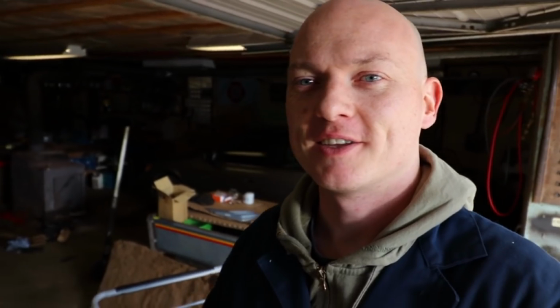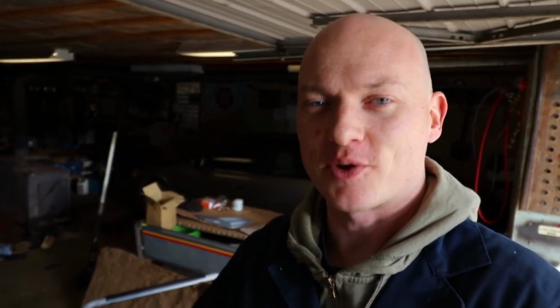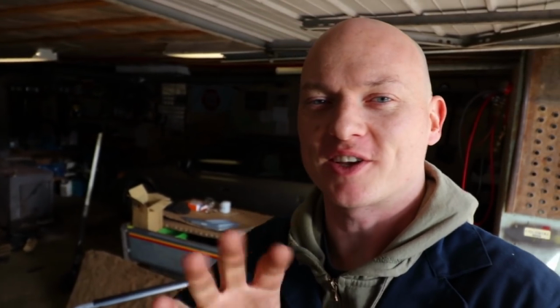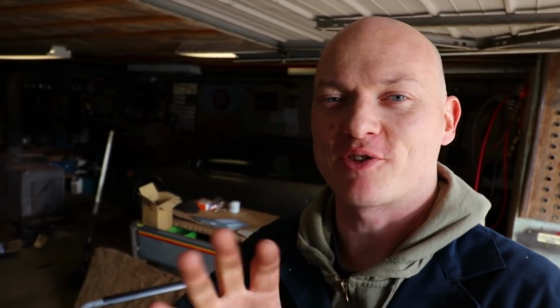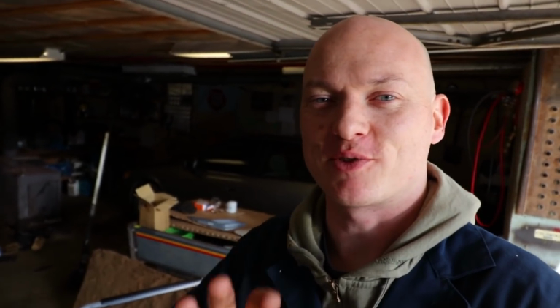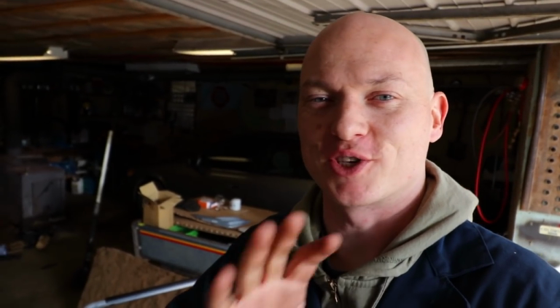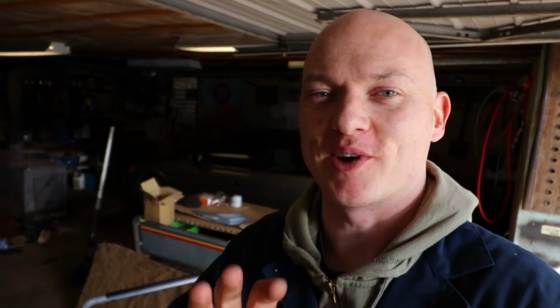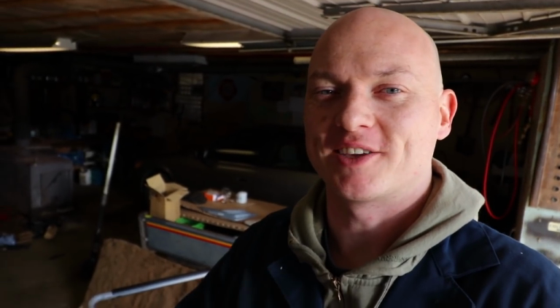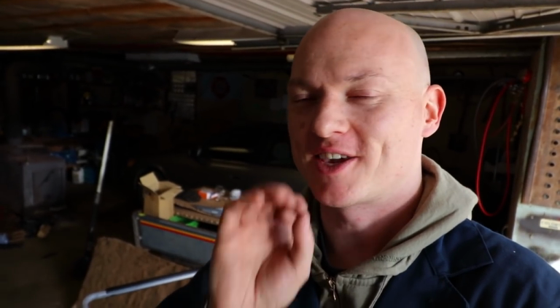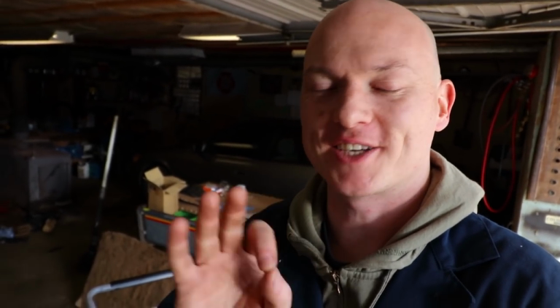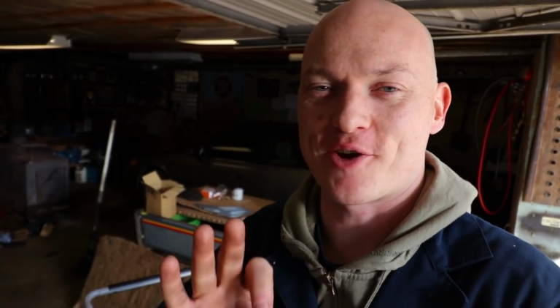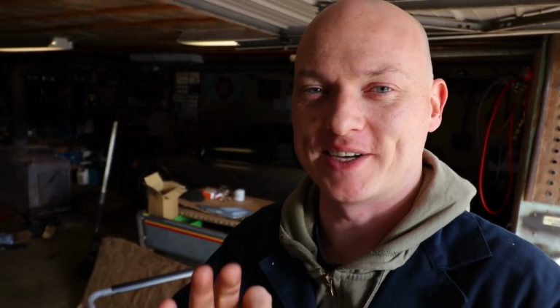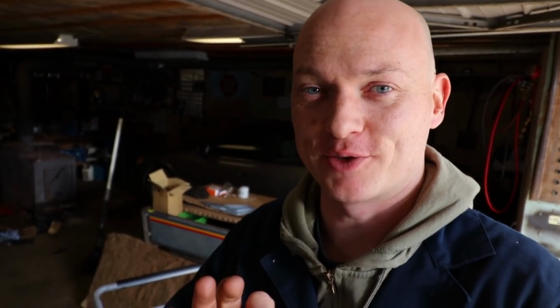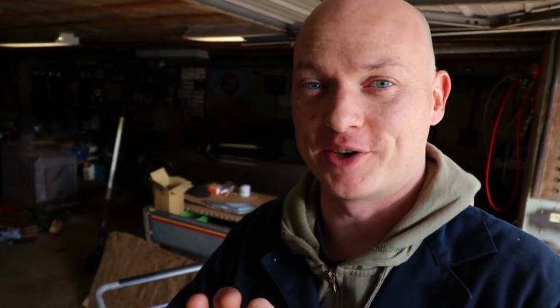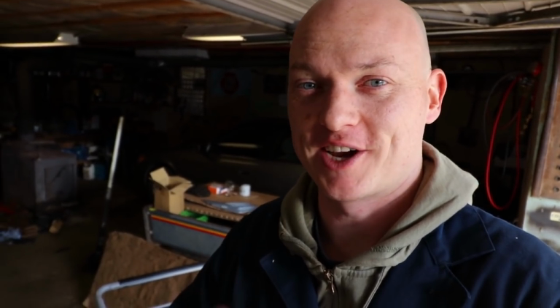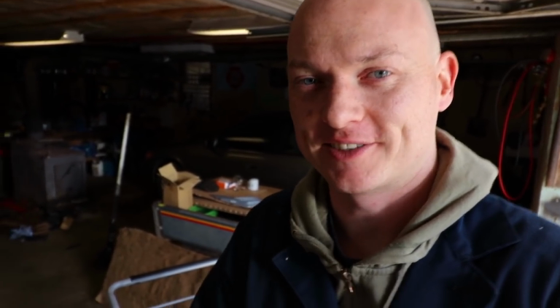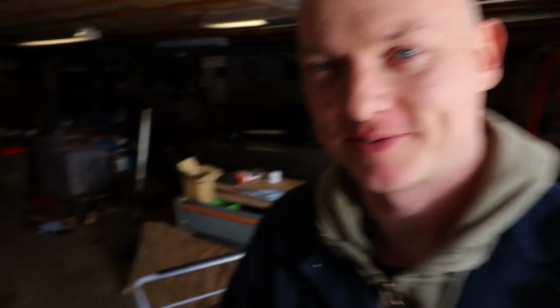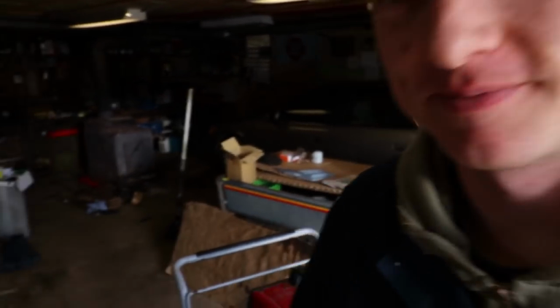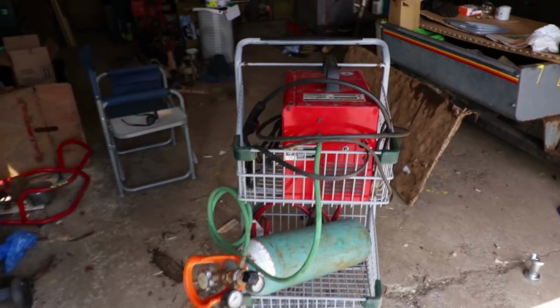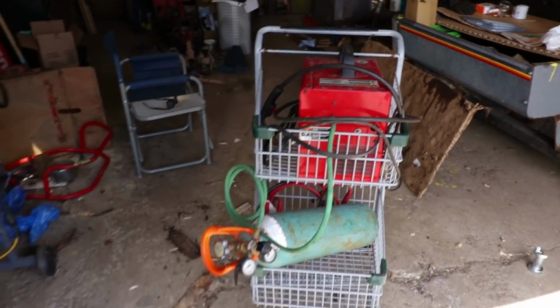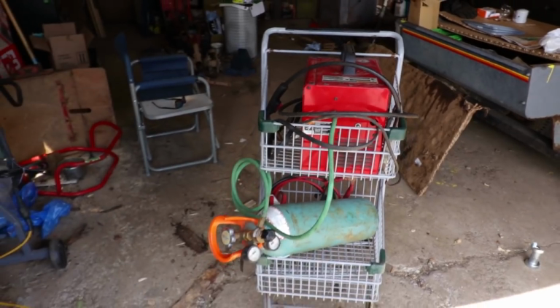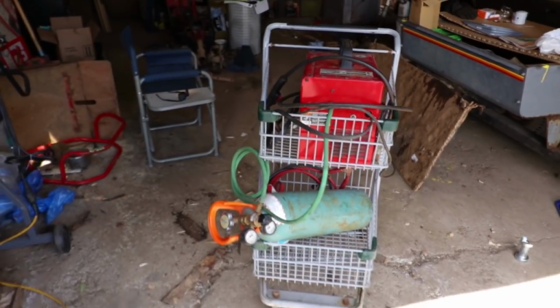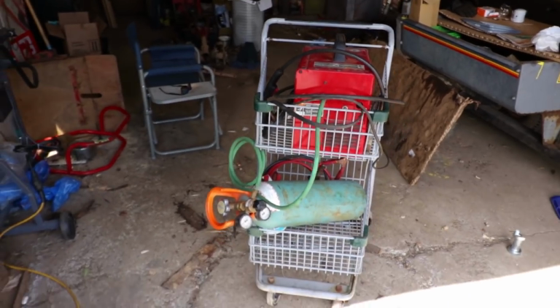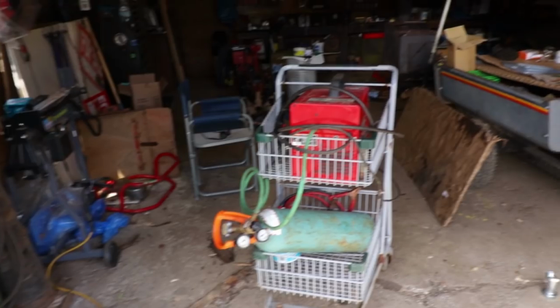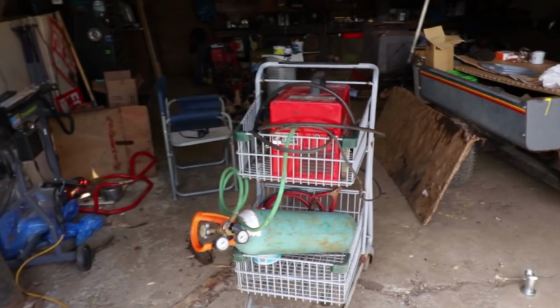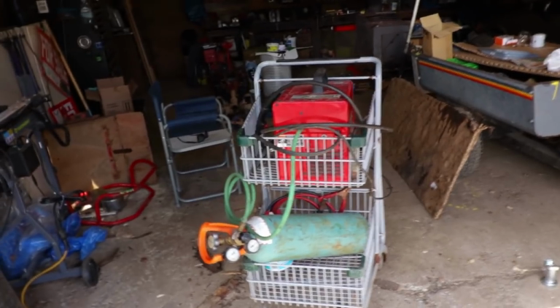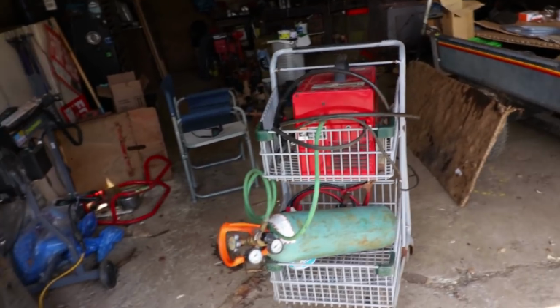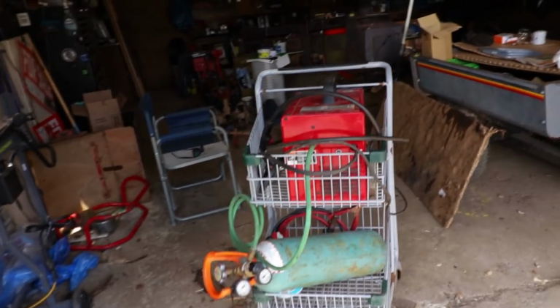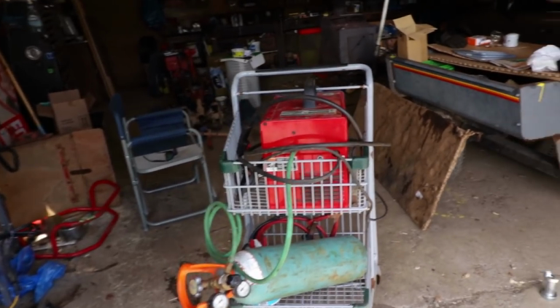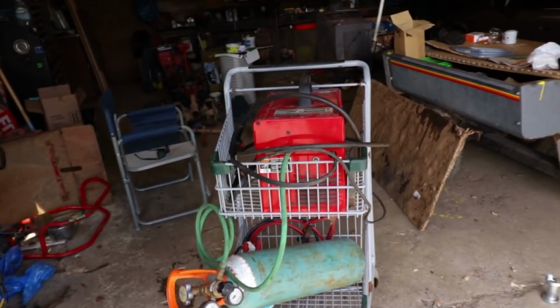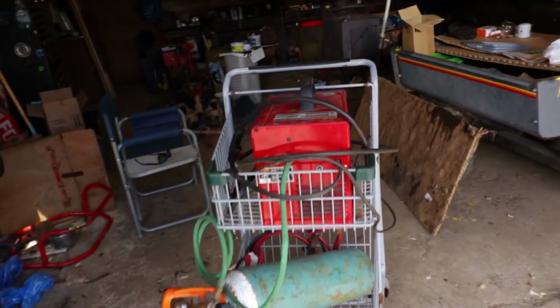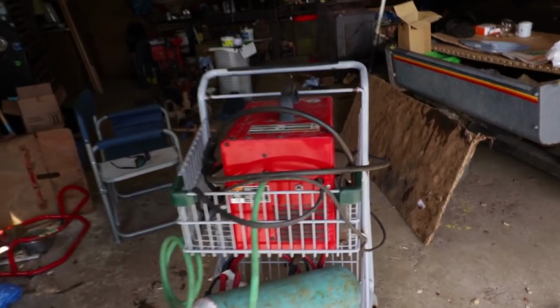I've got to share this with you real quick — you've got to check out my dad's welding cart. Yep, it's a shopping cart.